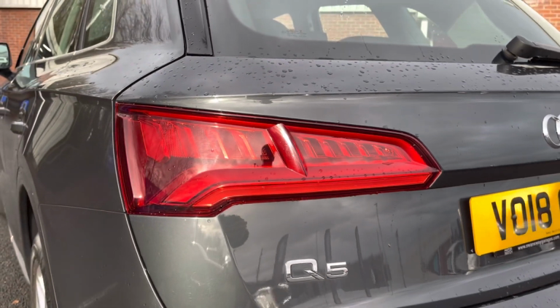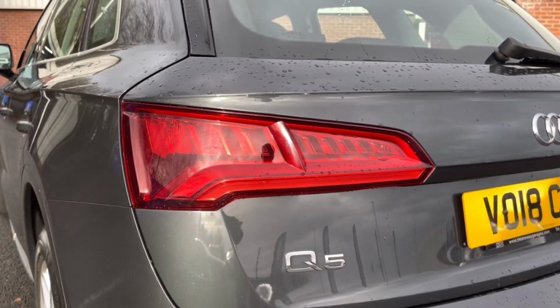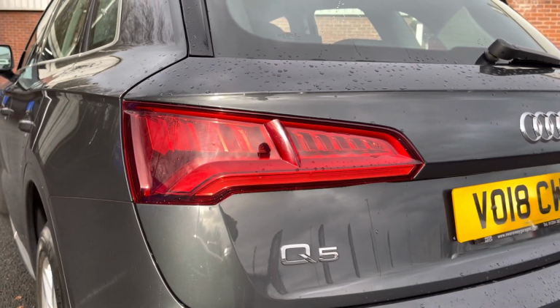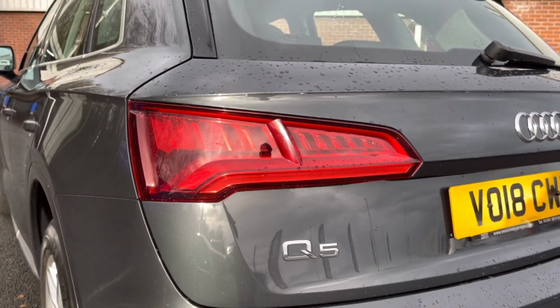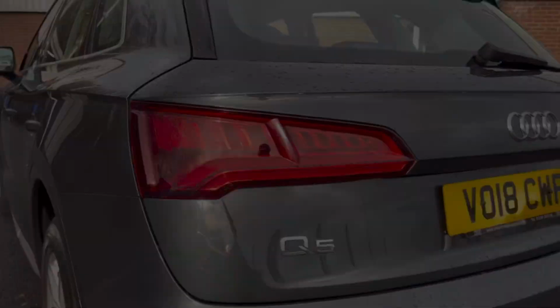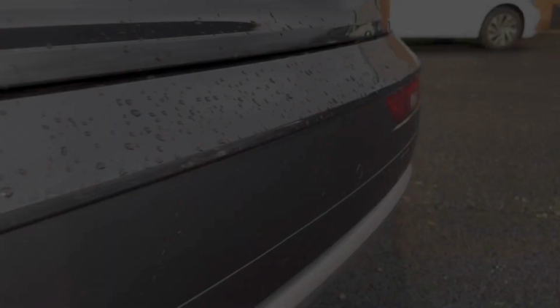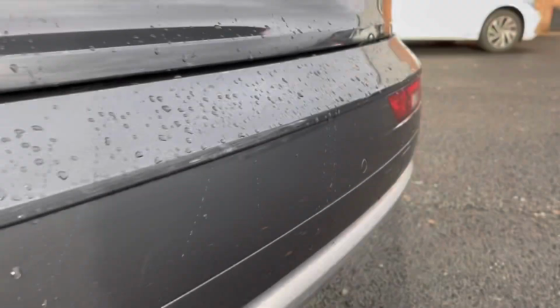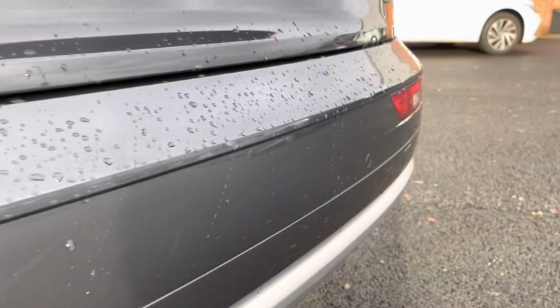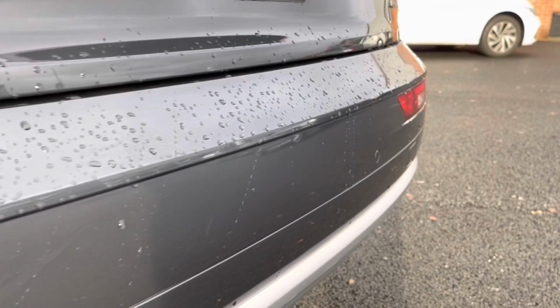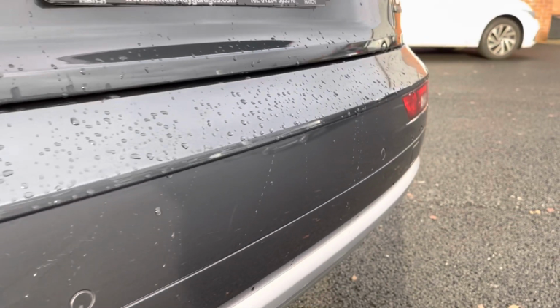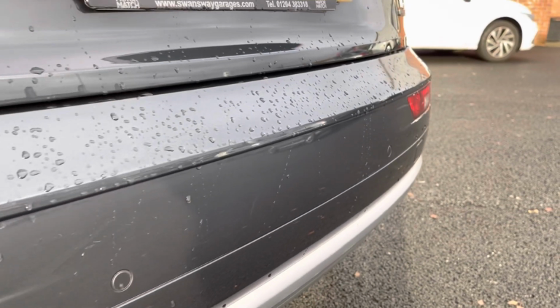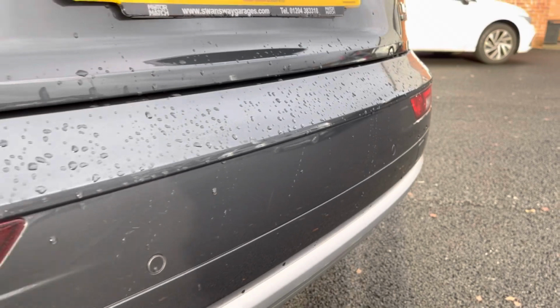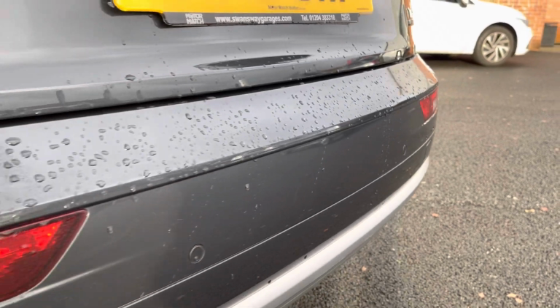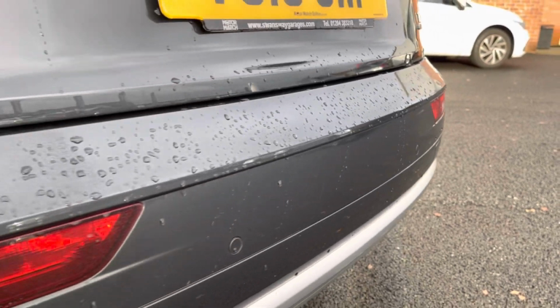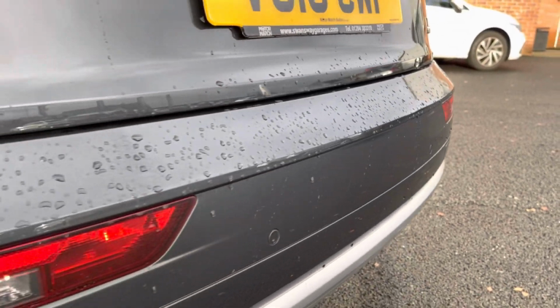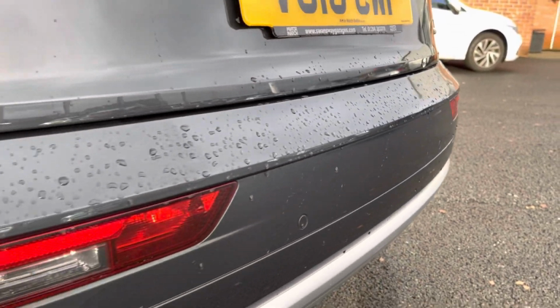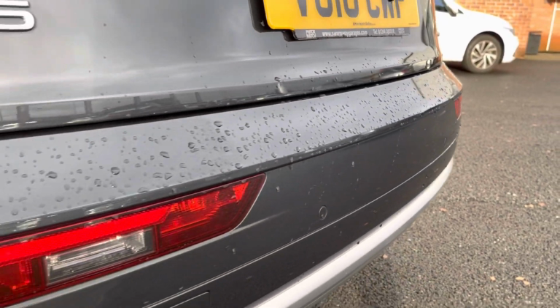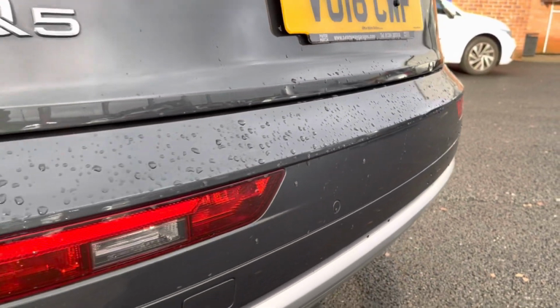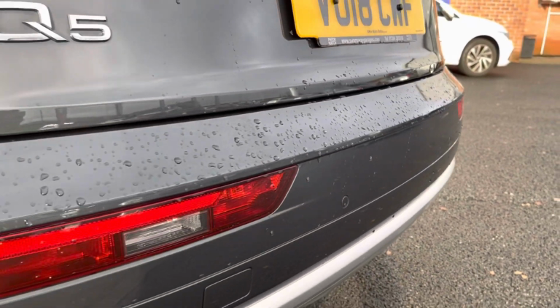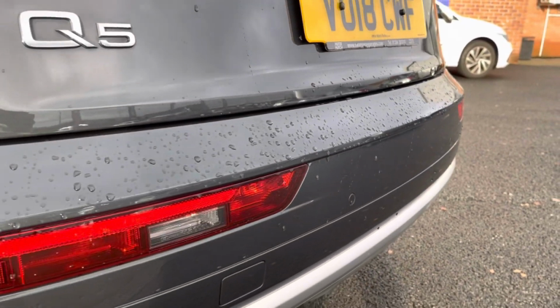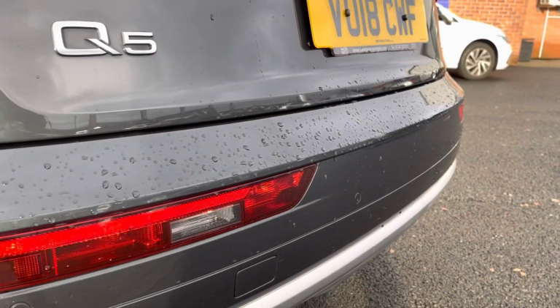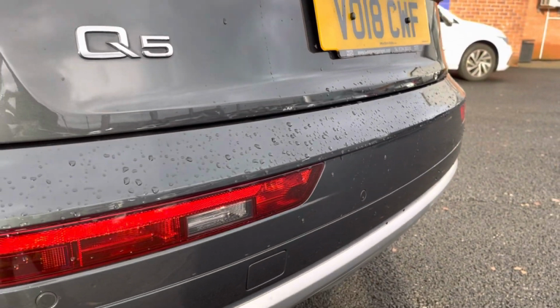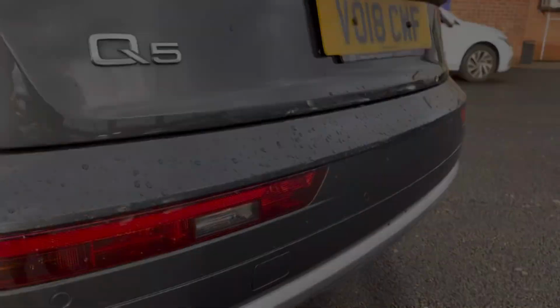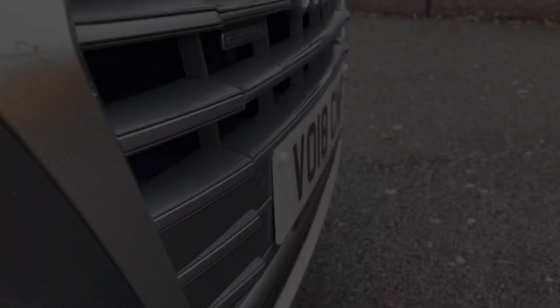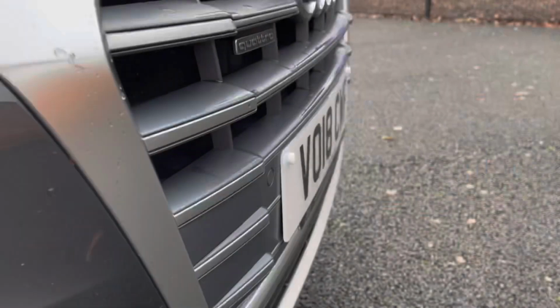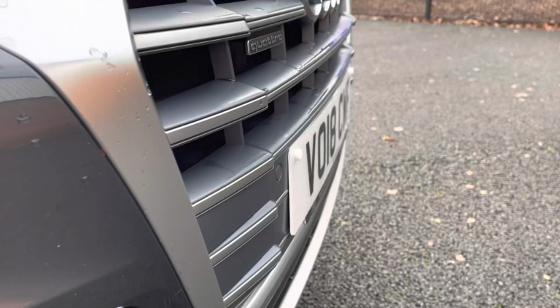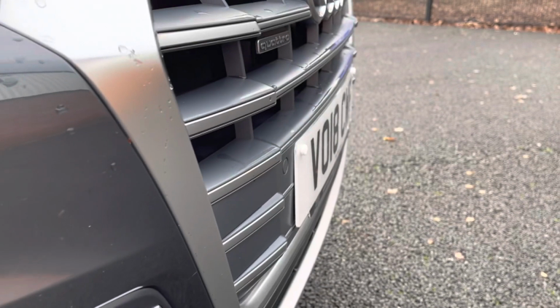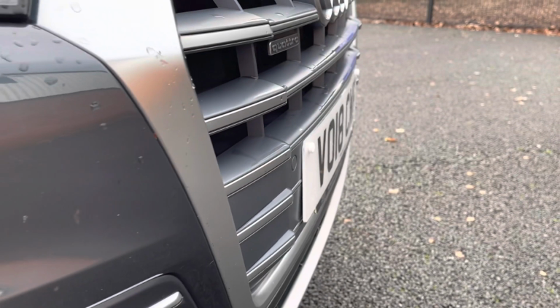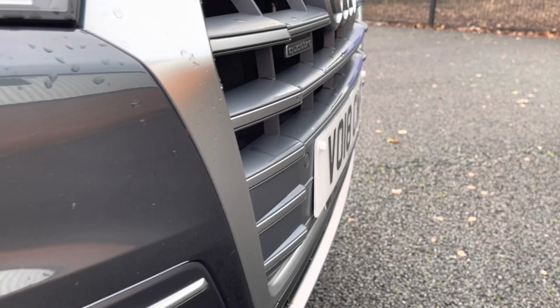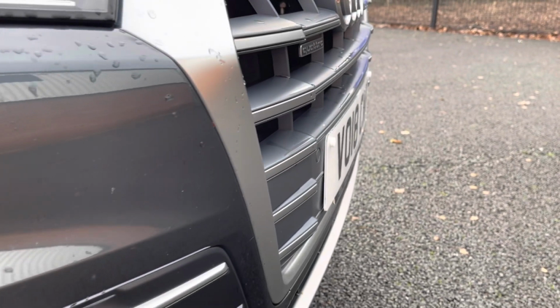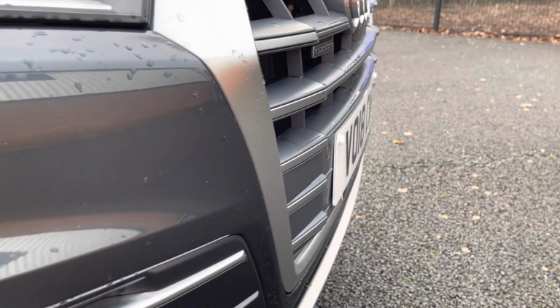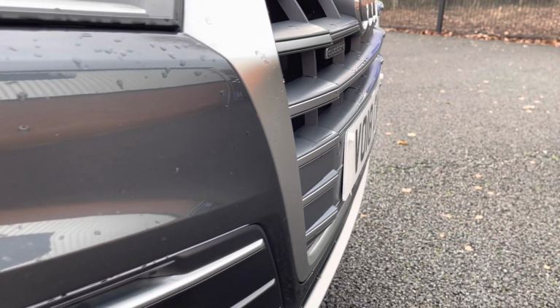This vehicle does come with front and rear parking sensors, allowing you to get into those tight, narrow spaces without catching your lovely new car.